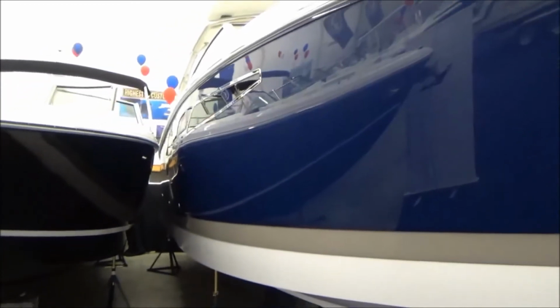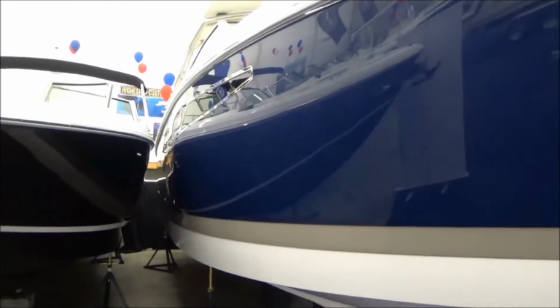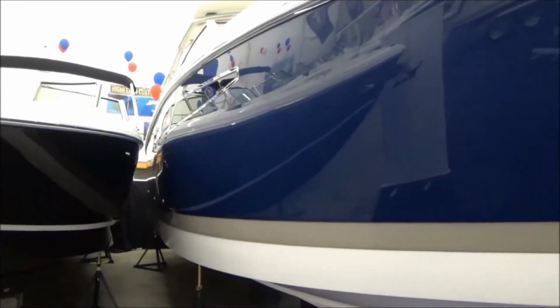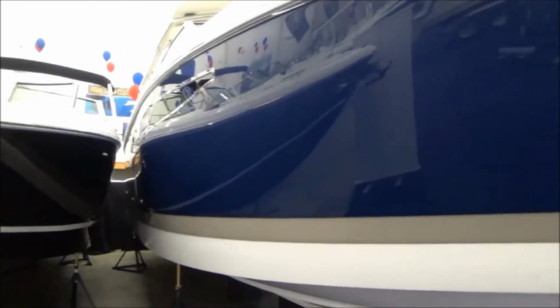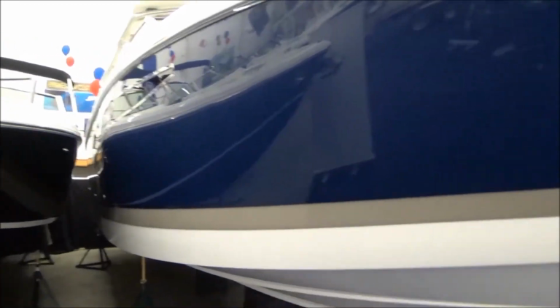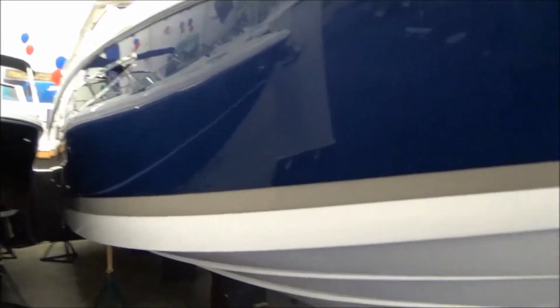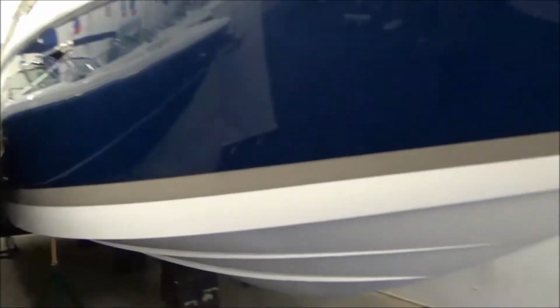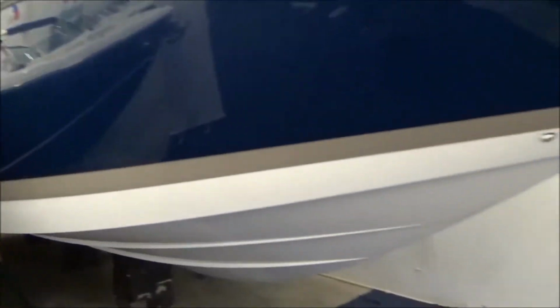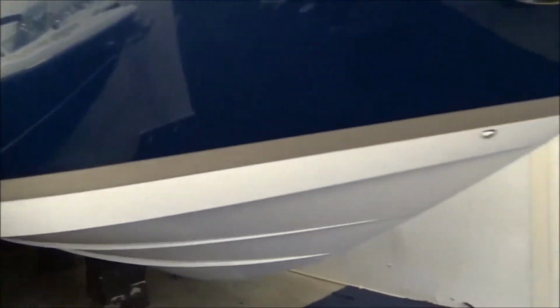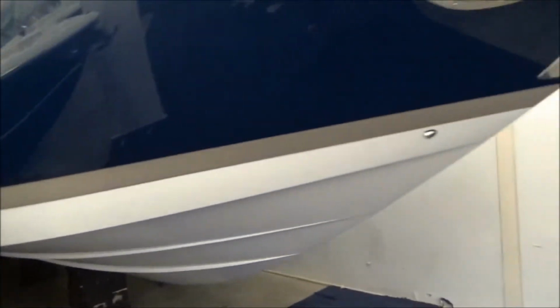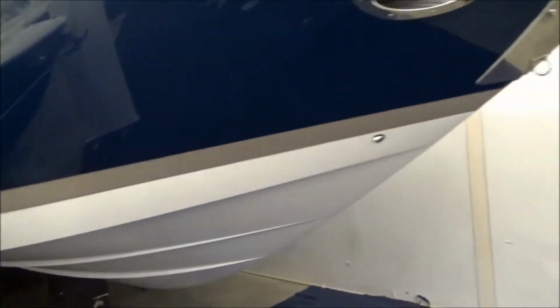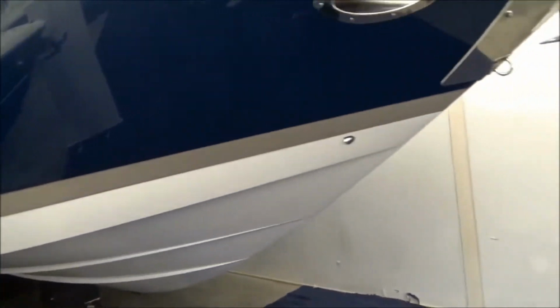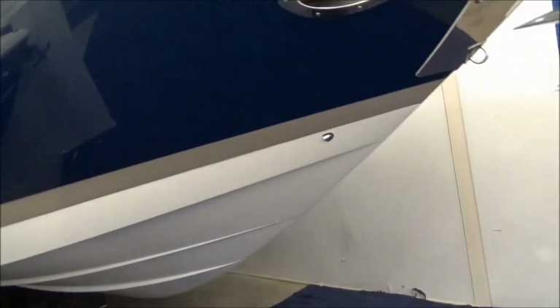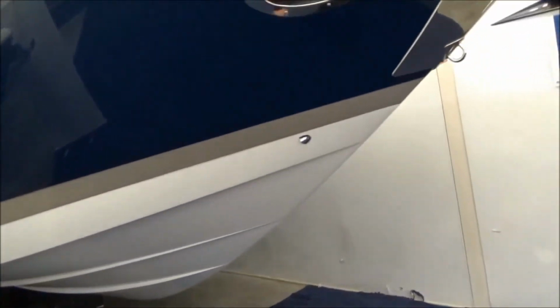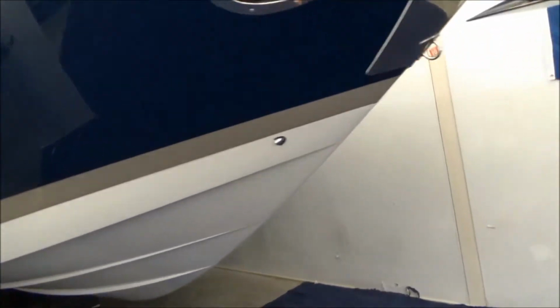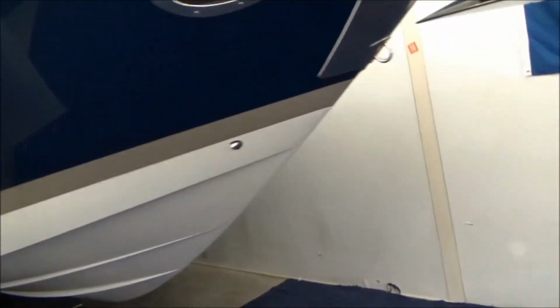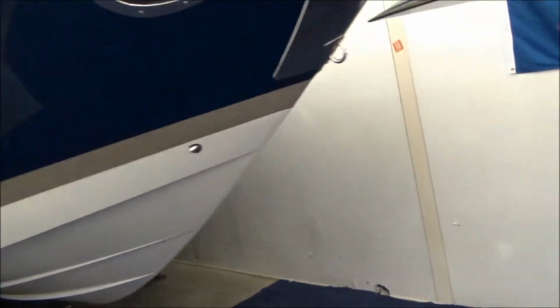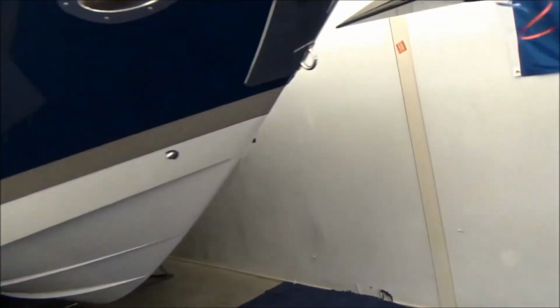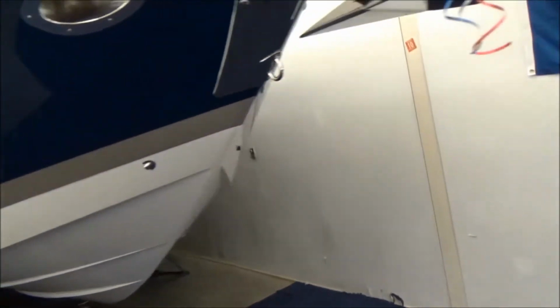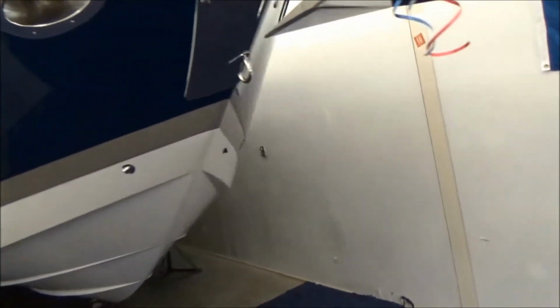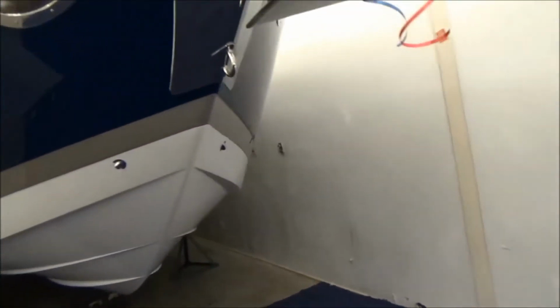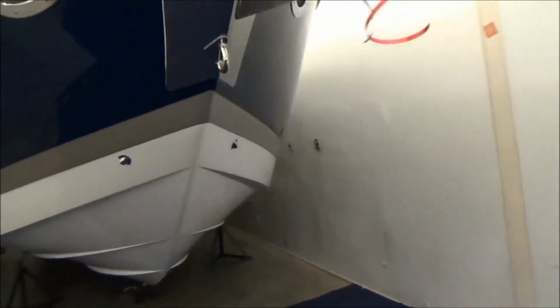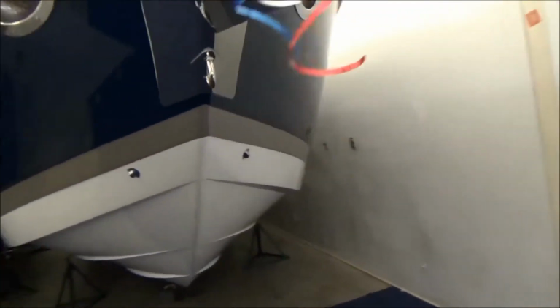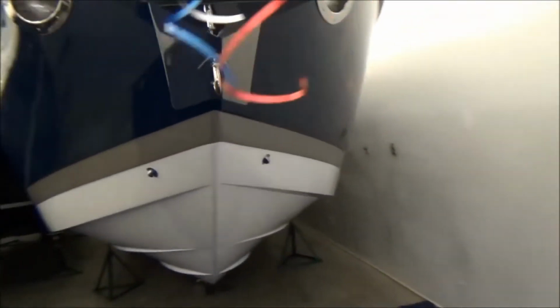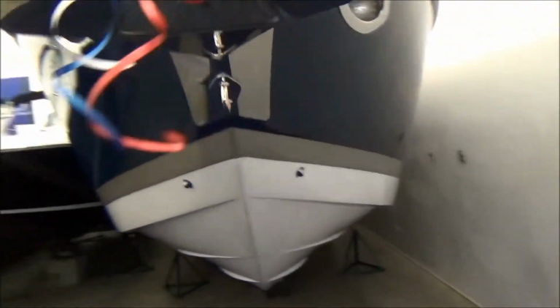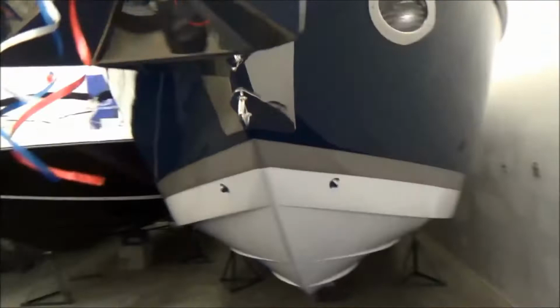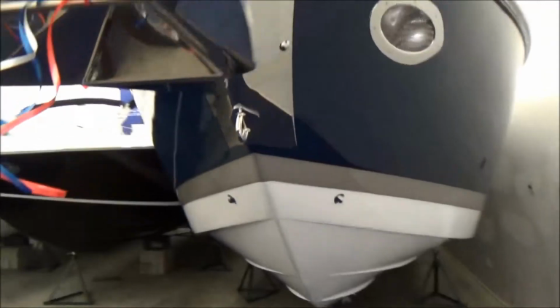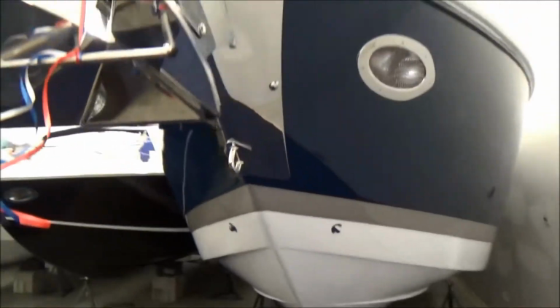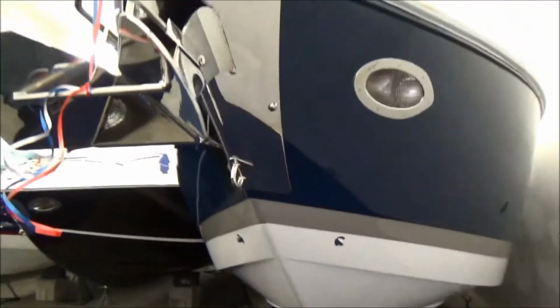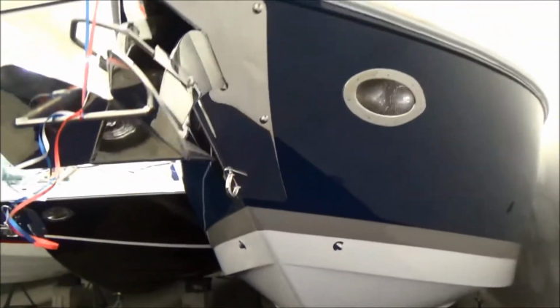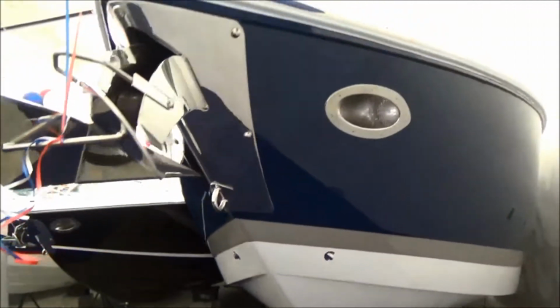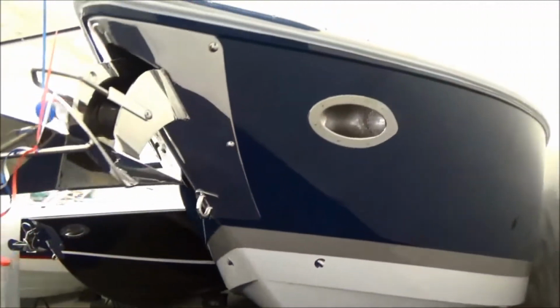This is an all hand laid fiberglass boat. There's no chop in the boat, all hand laid fiberglass, and no wood in the boat.